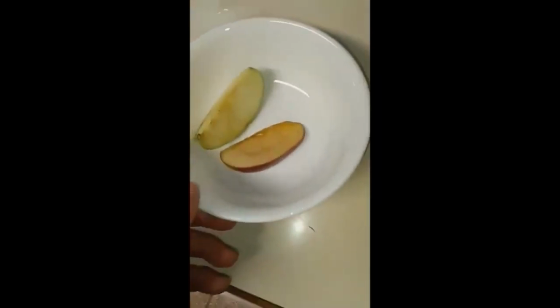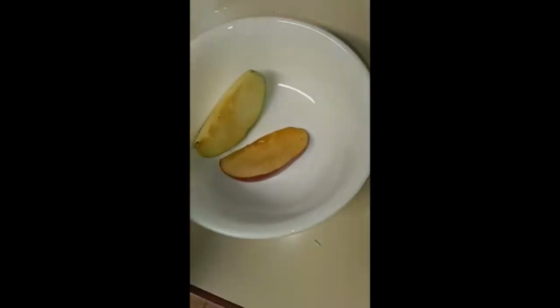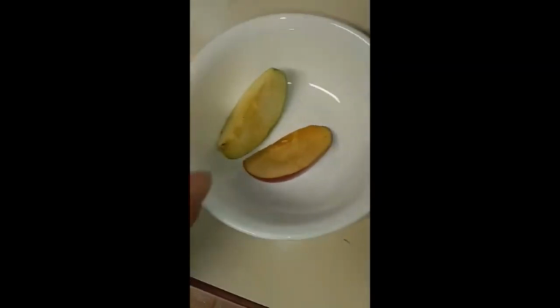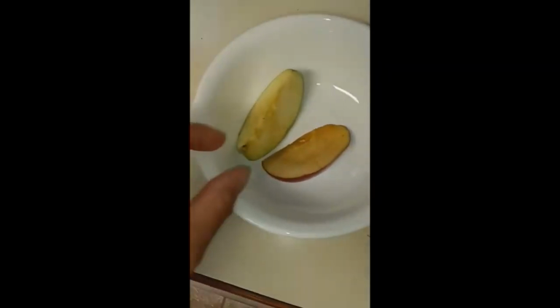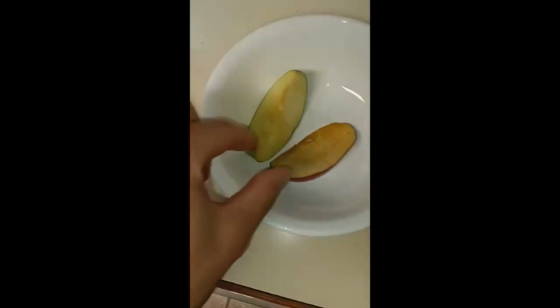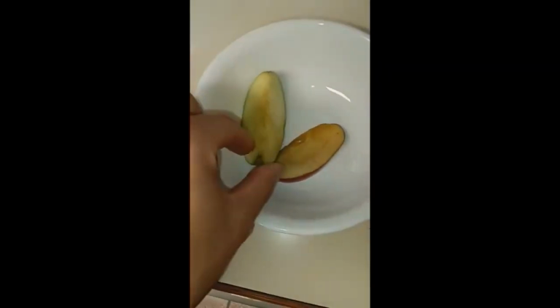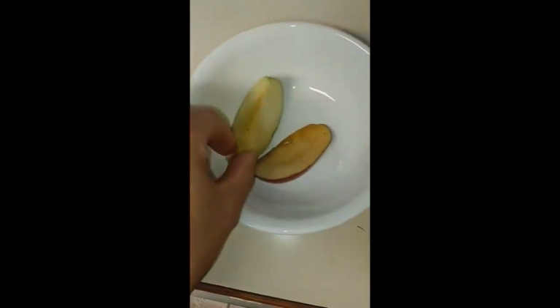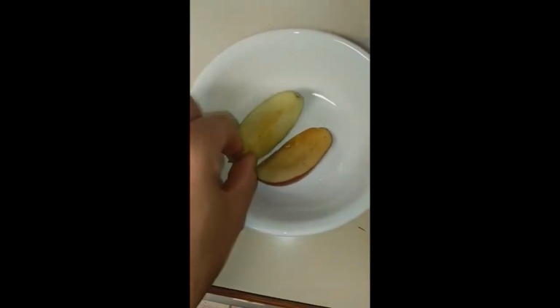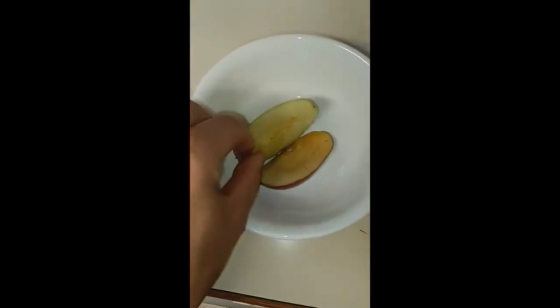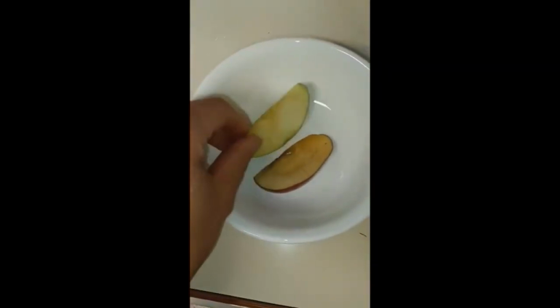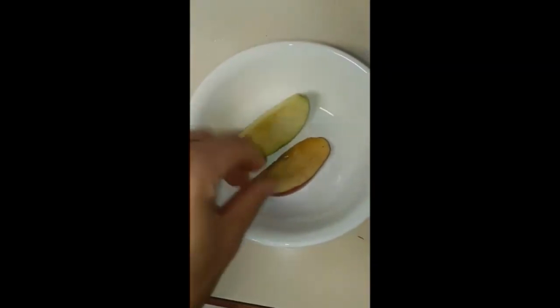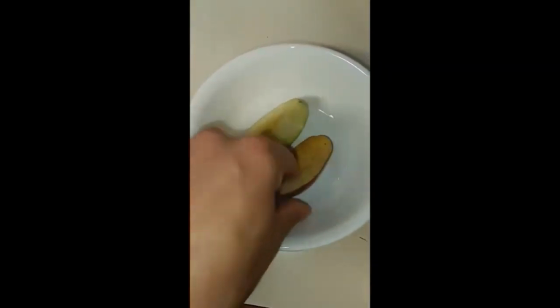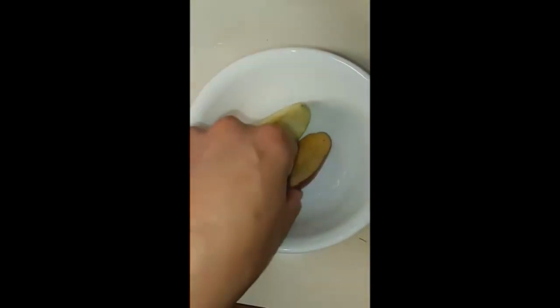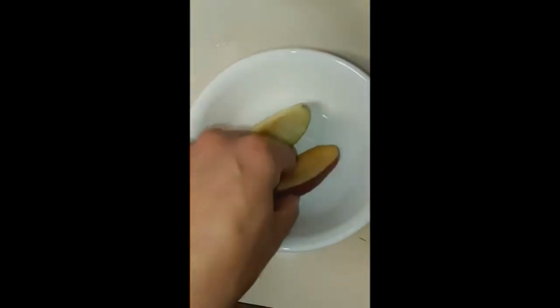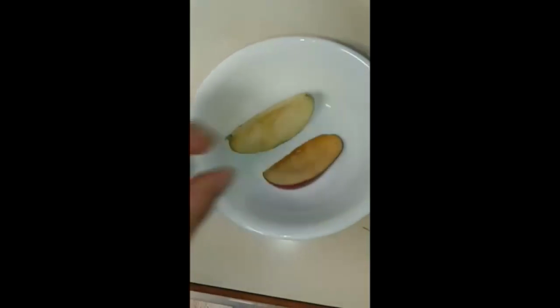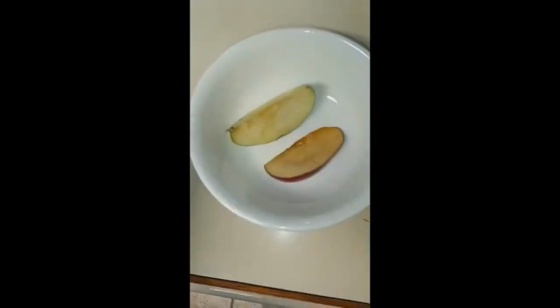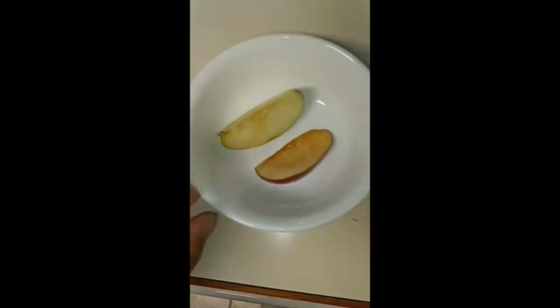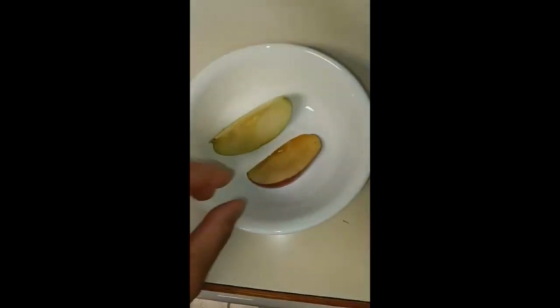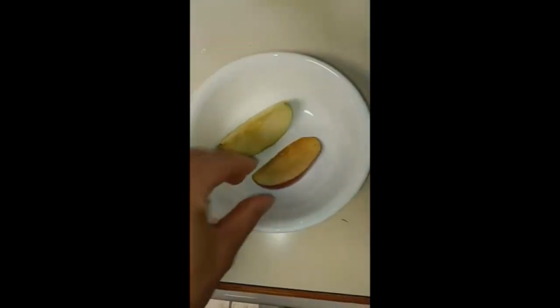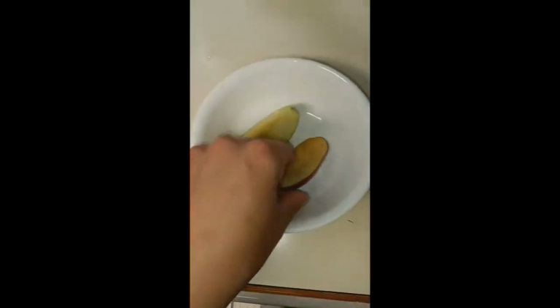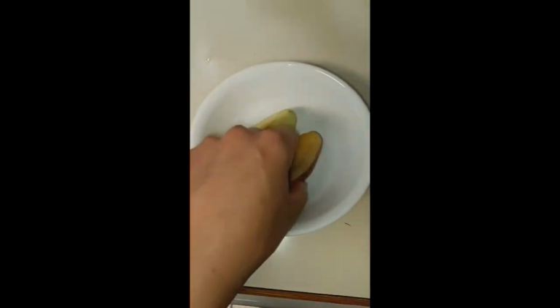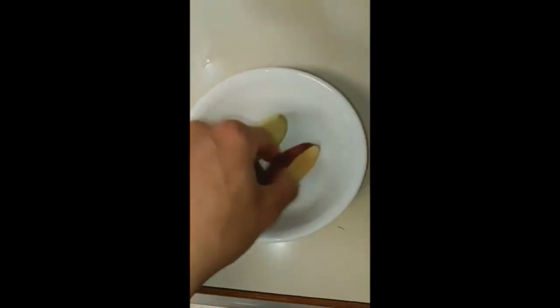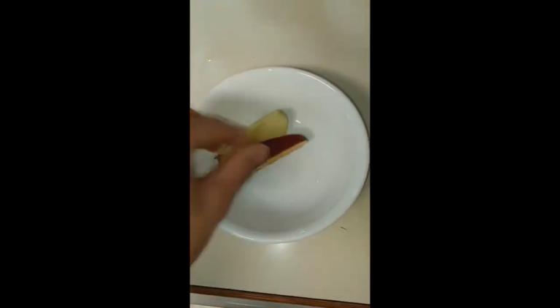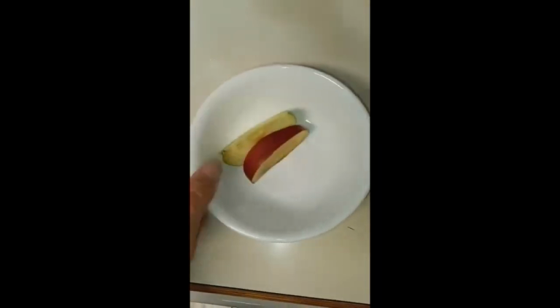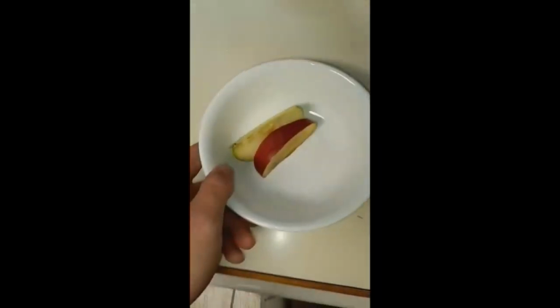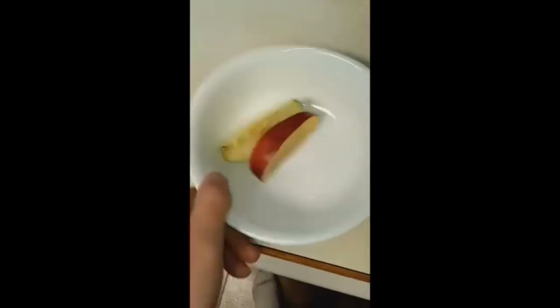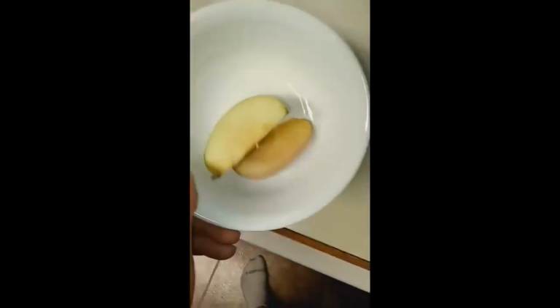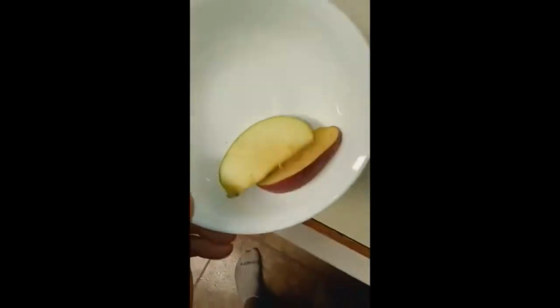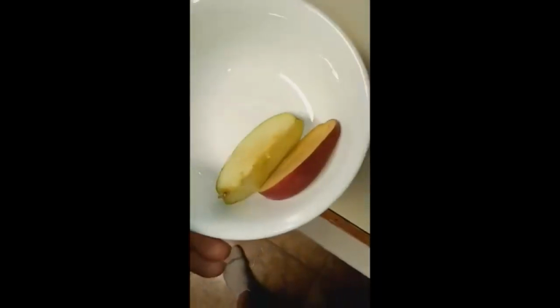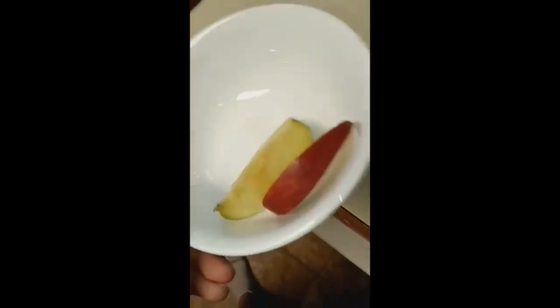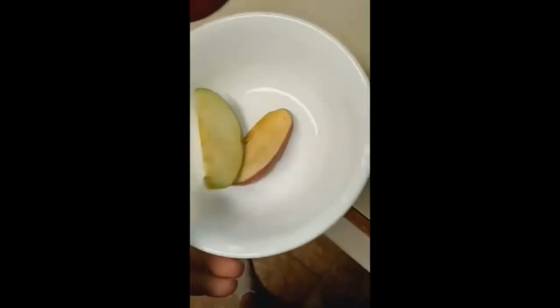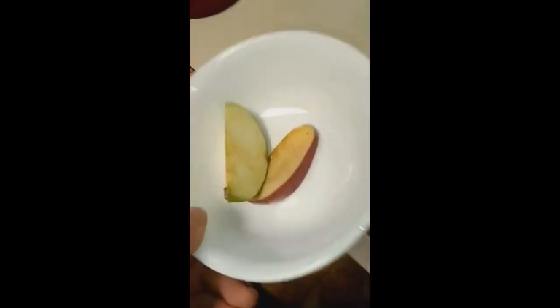This one is my air exposure one. This one is probably the brownest out of all of them, as you can tell.